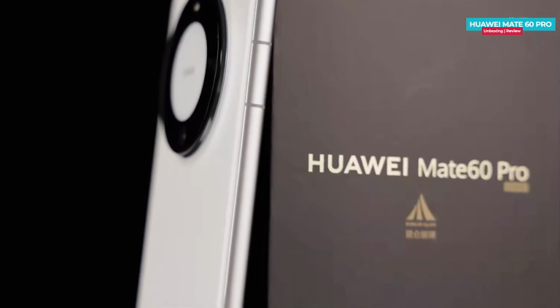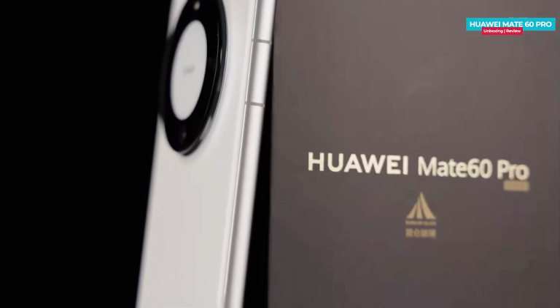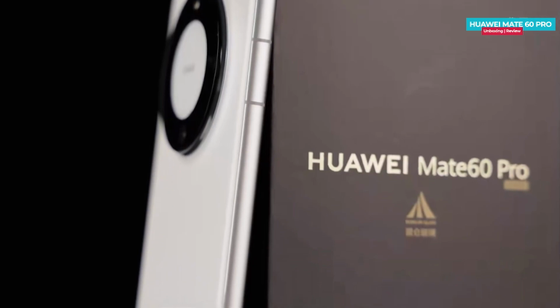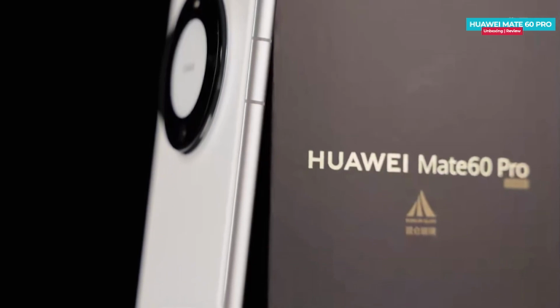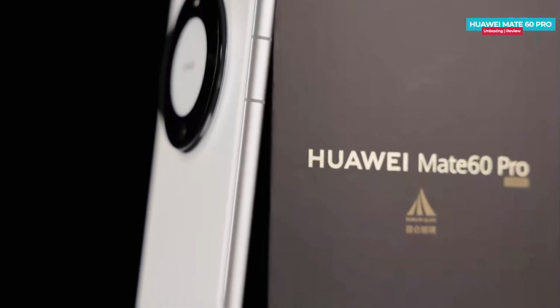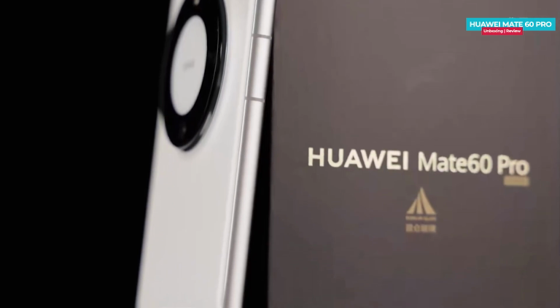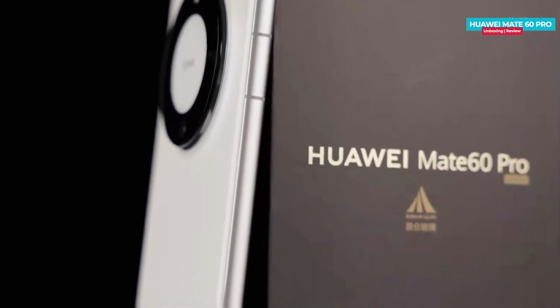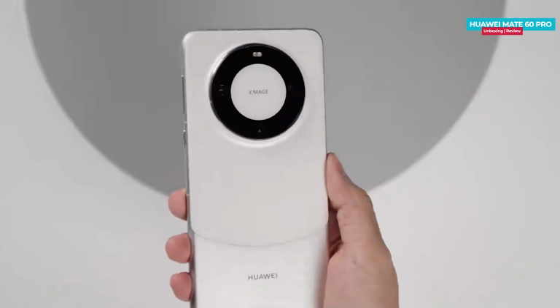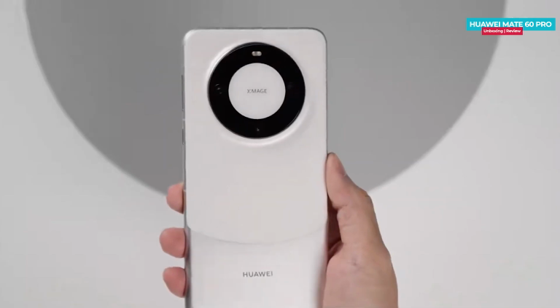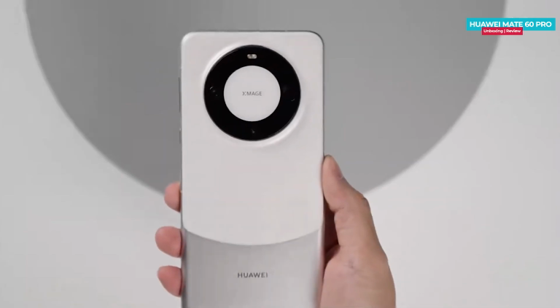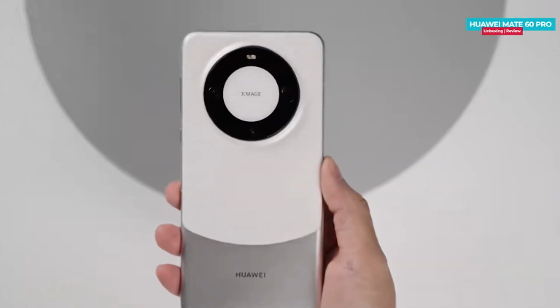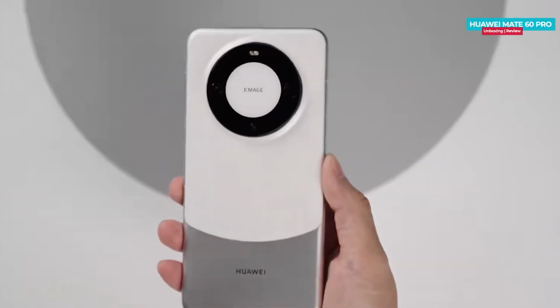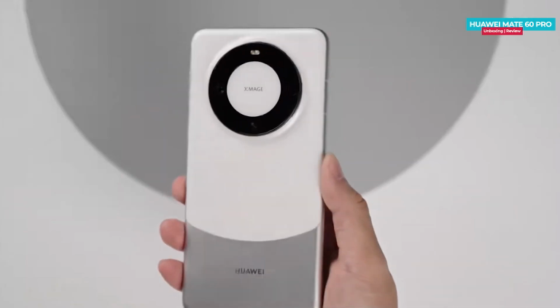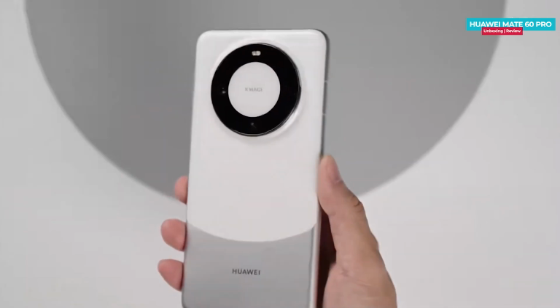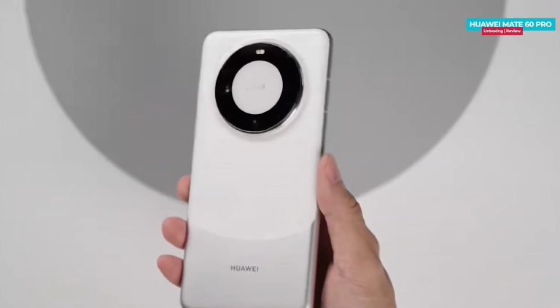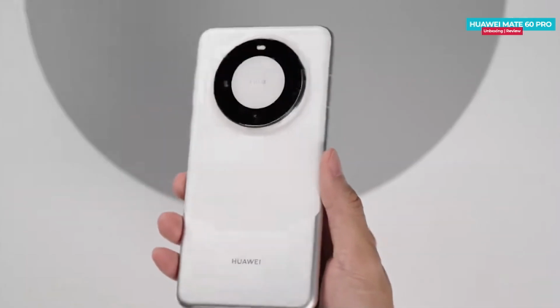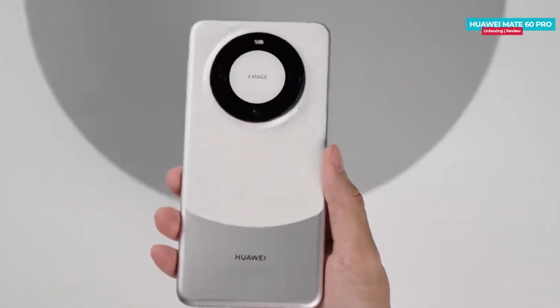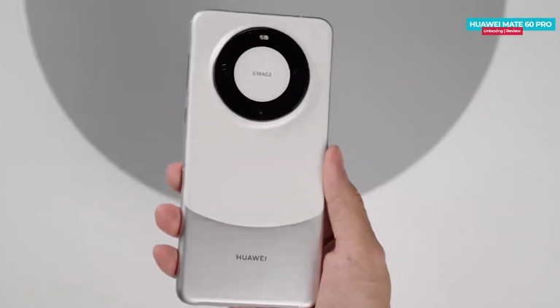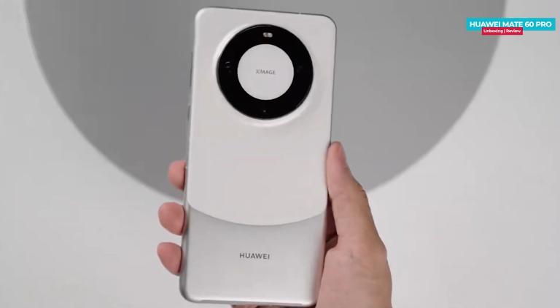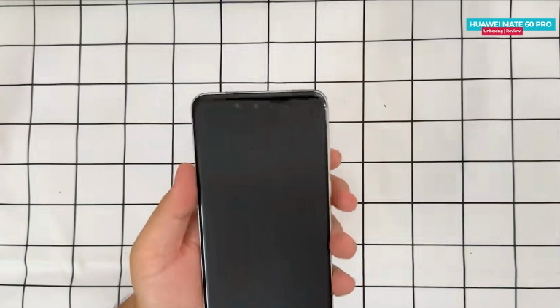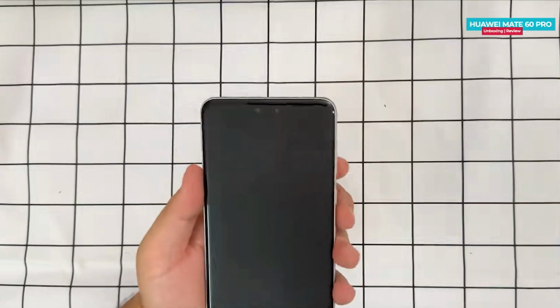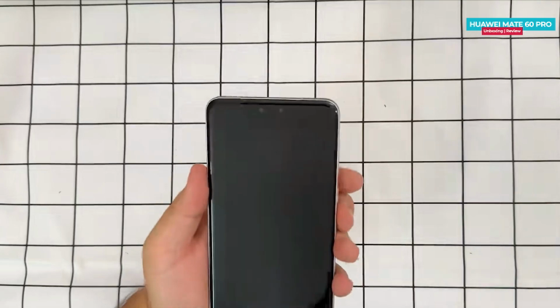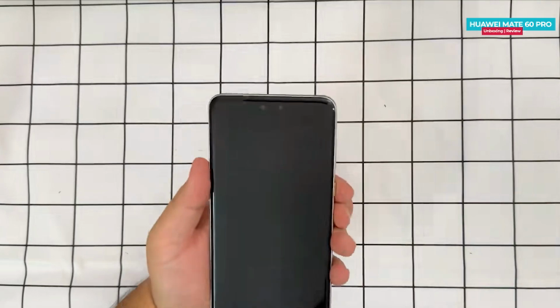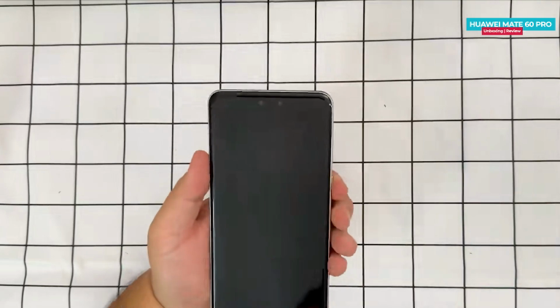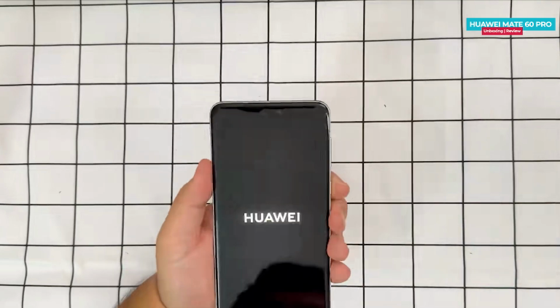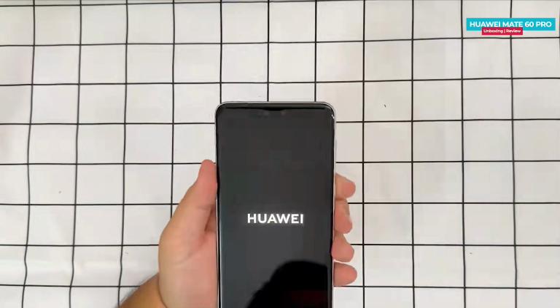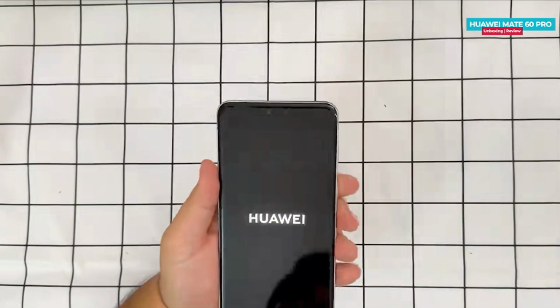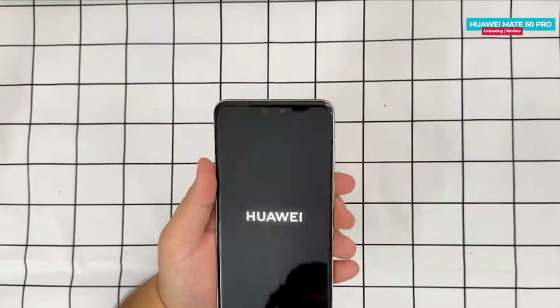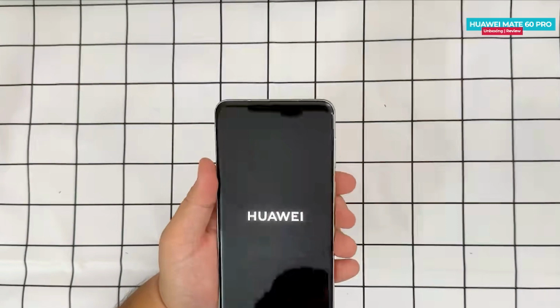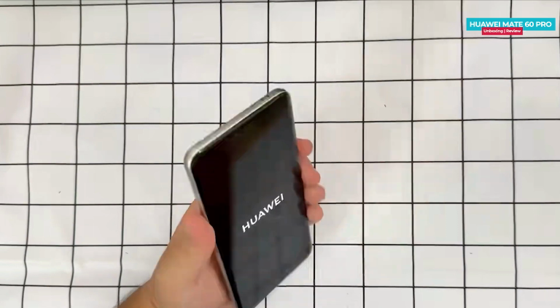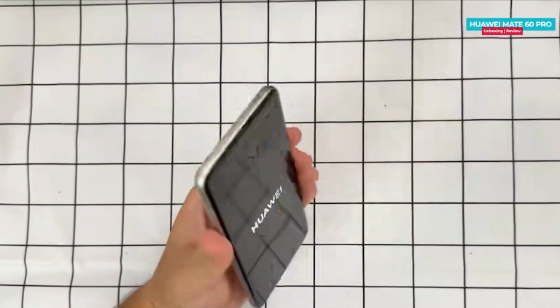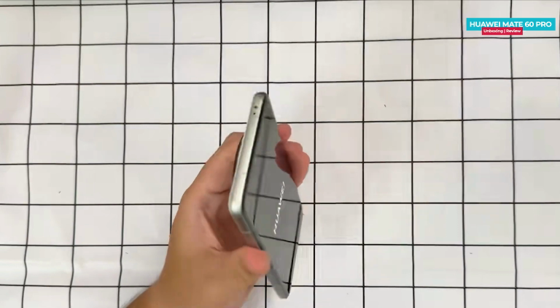At 225 grams and 8.1mm thick, it is relatively heavy, which might pose a slight challenge for single-handed operation.